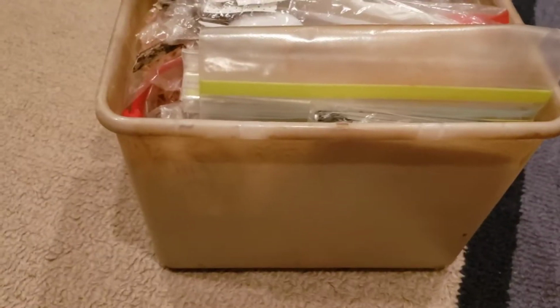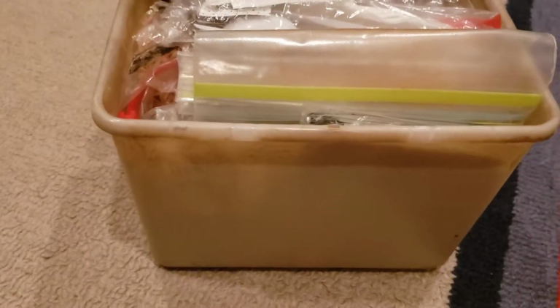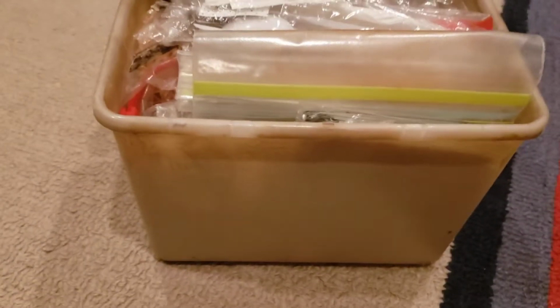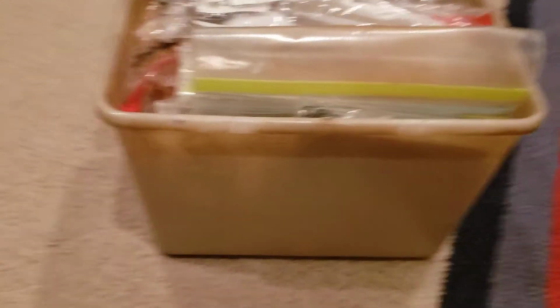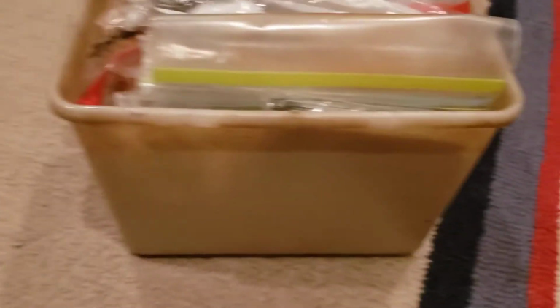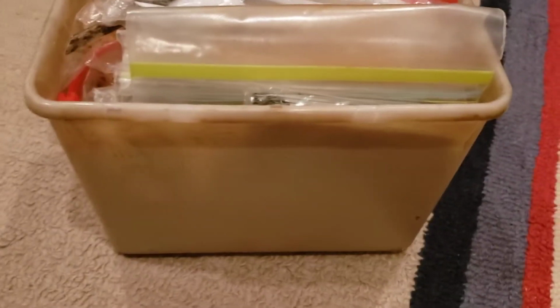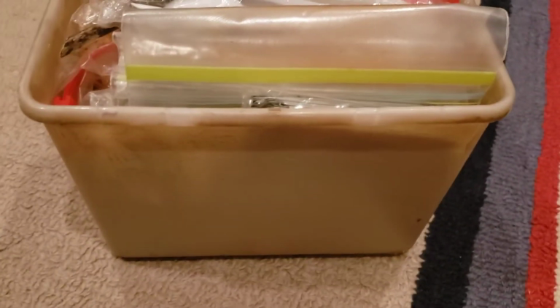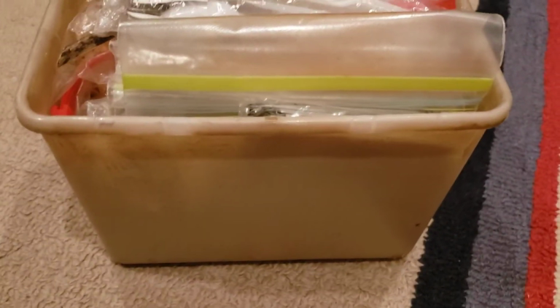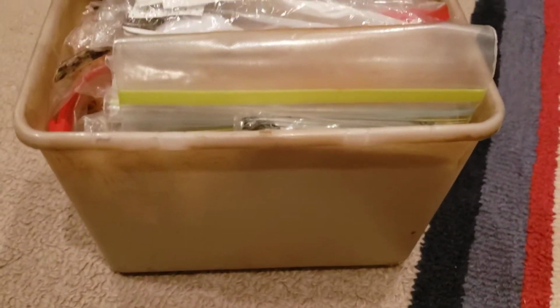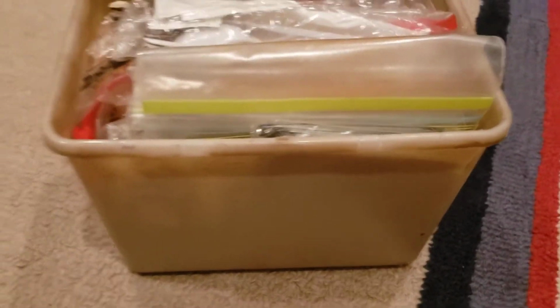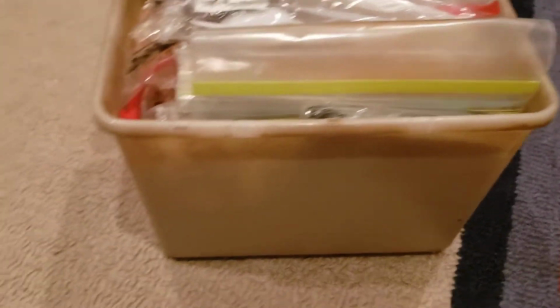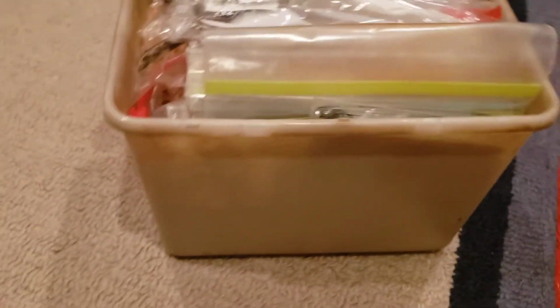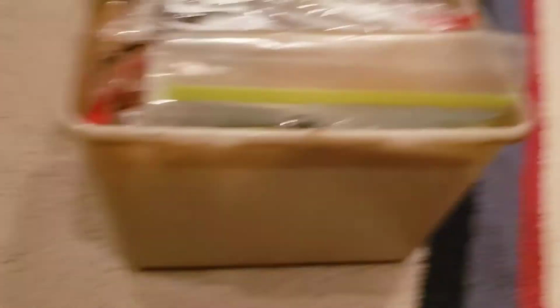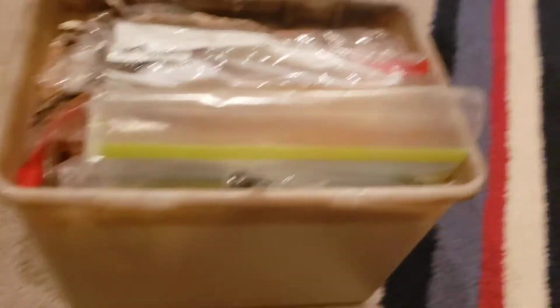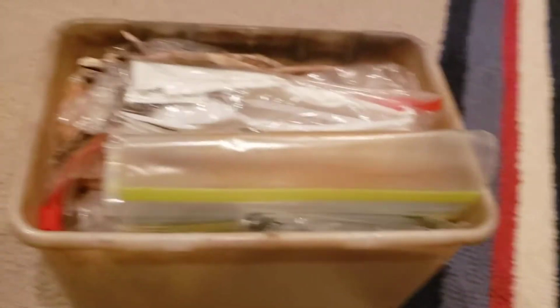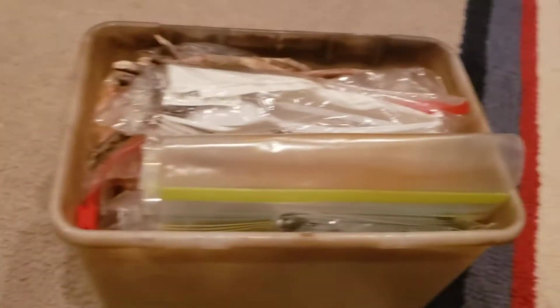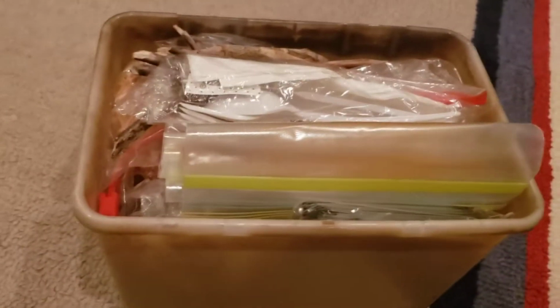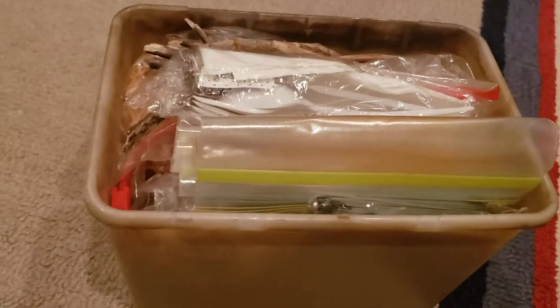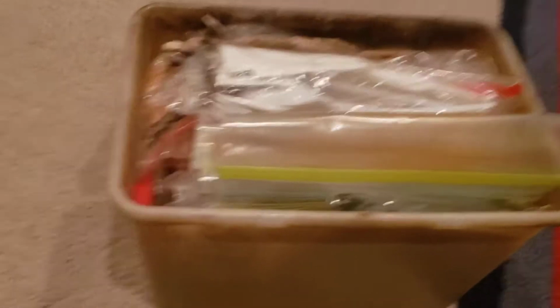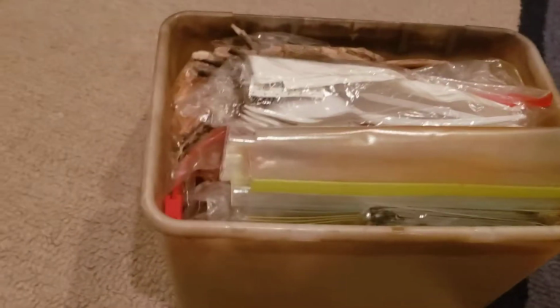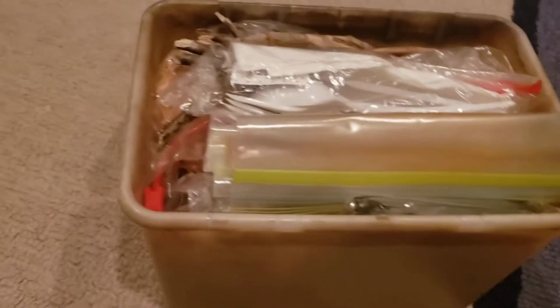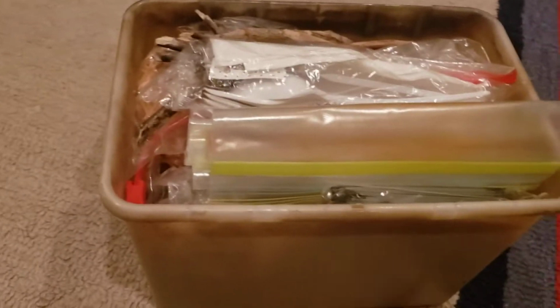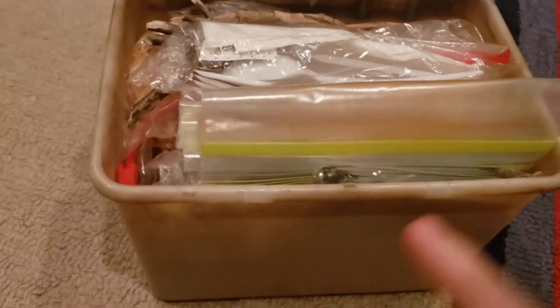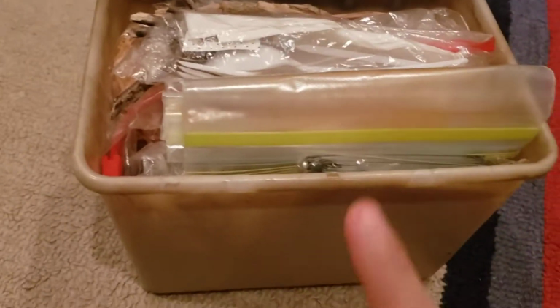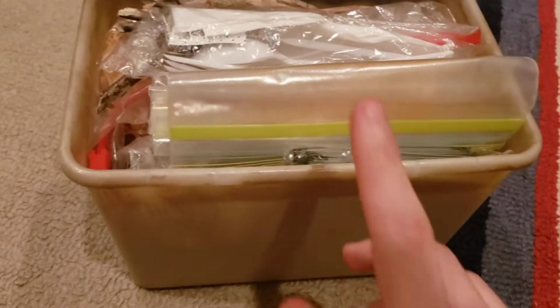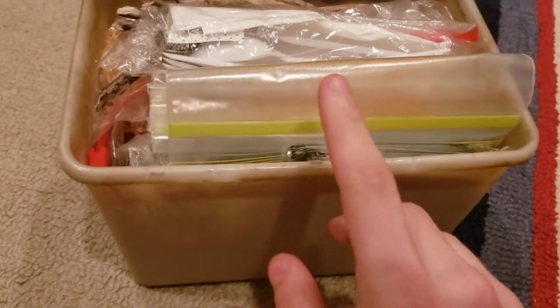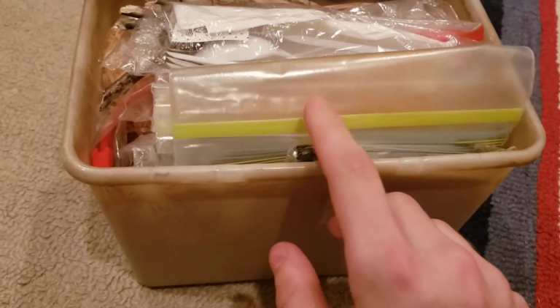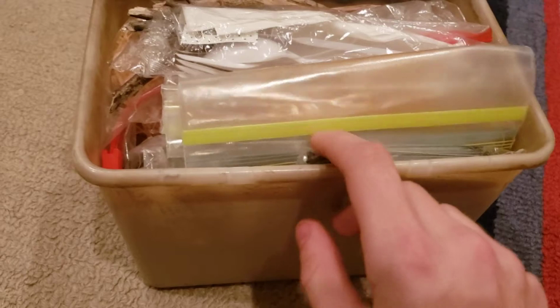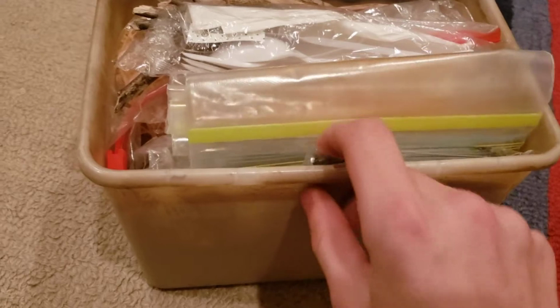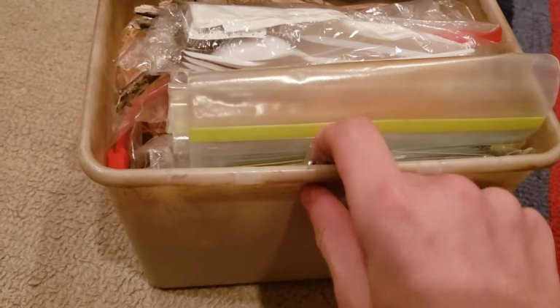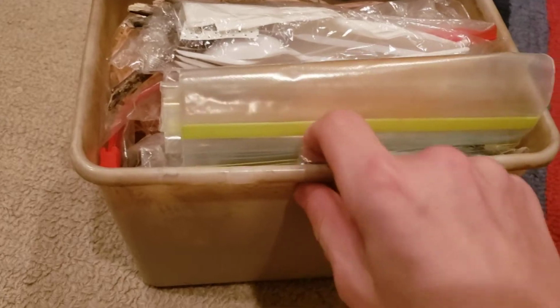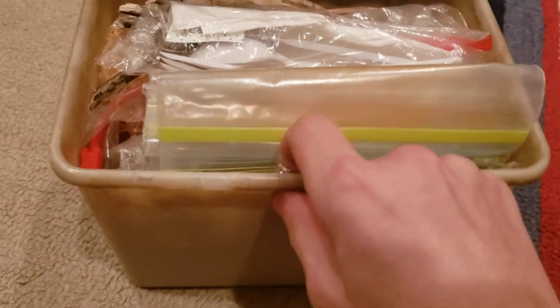Hi guys. I'm back with another brand new video. I'm going to show you what I have in my survival kits.